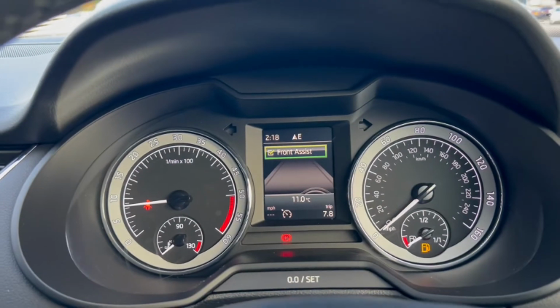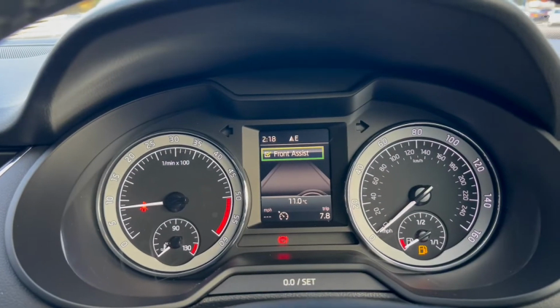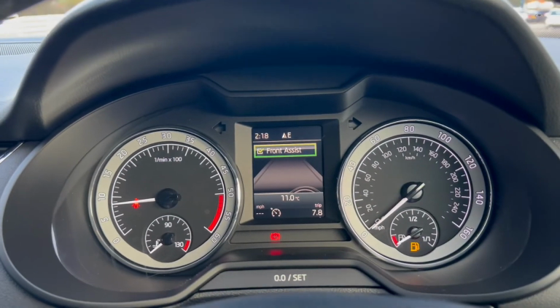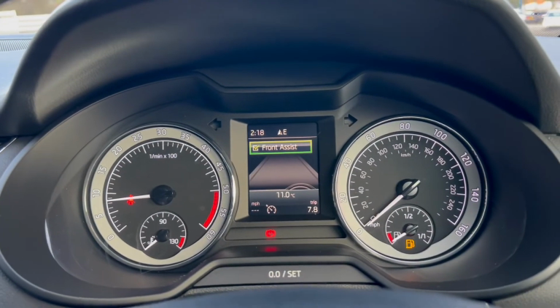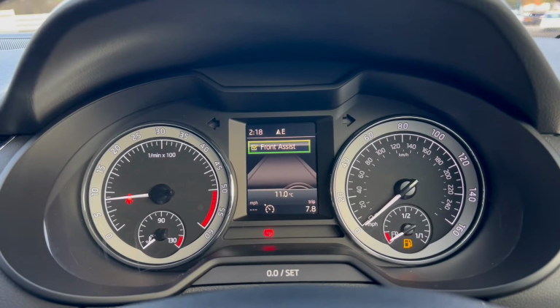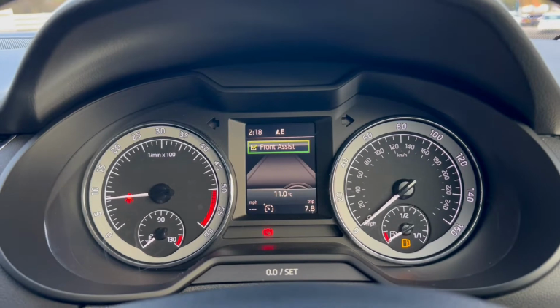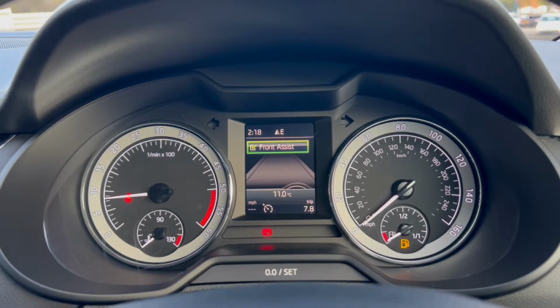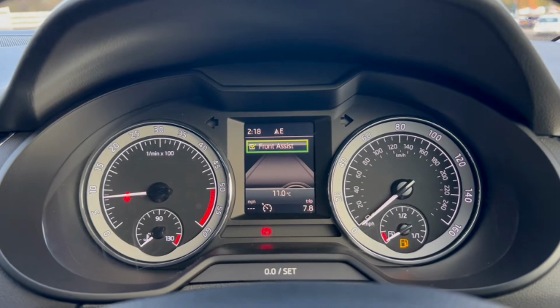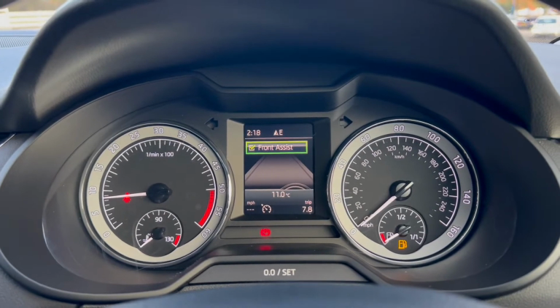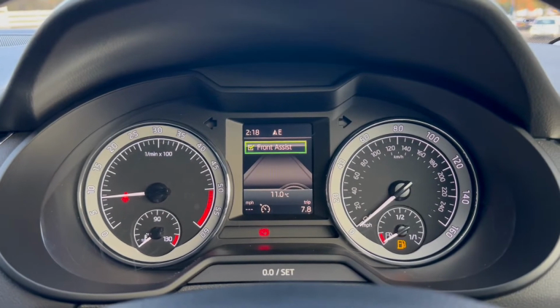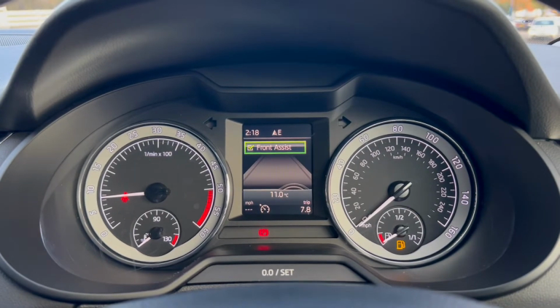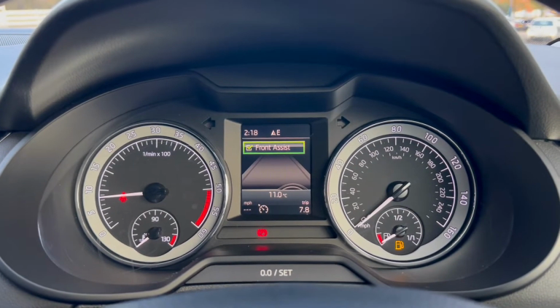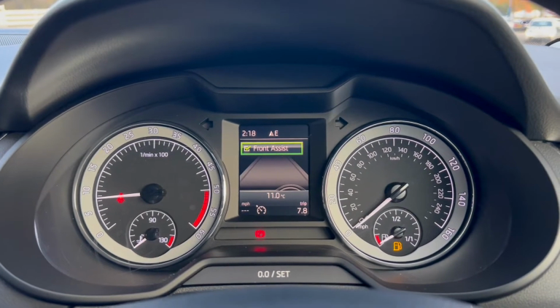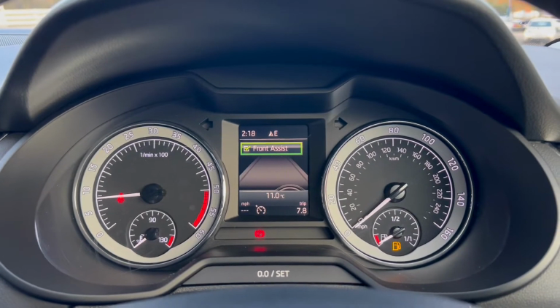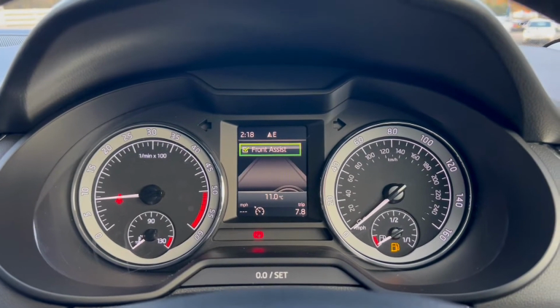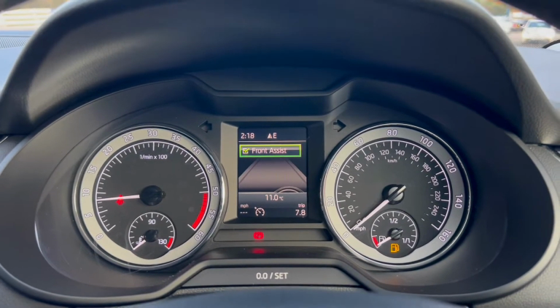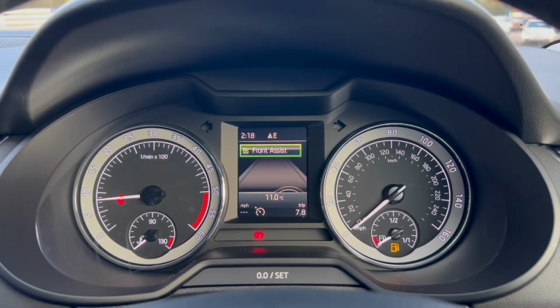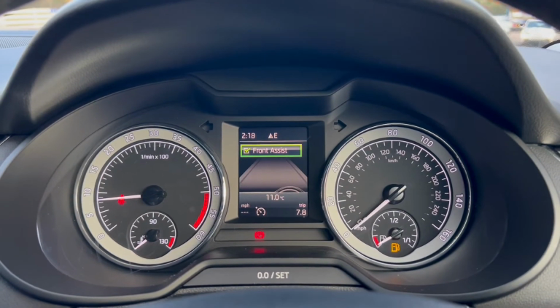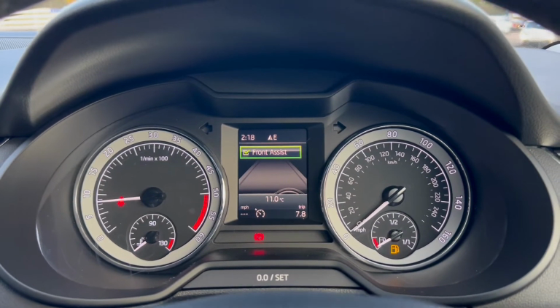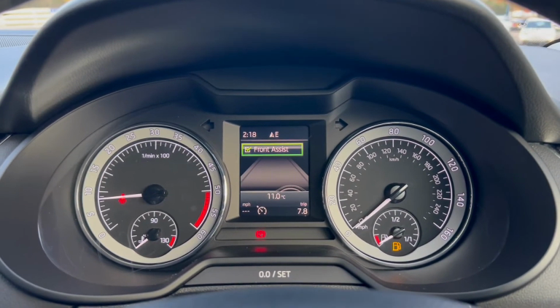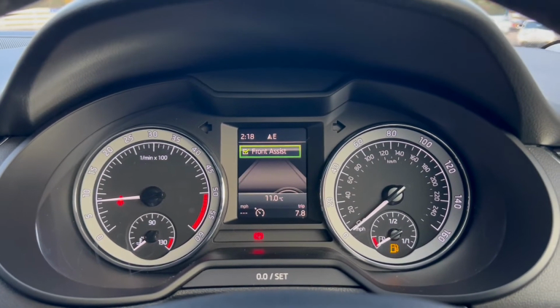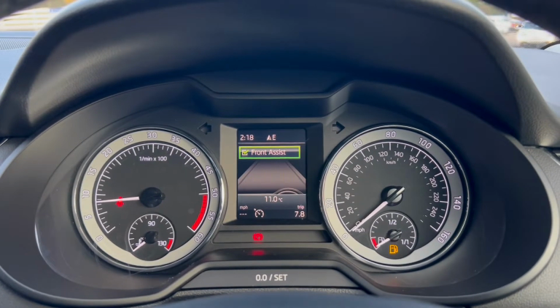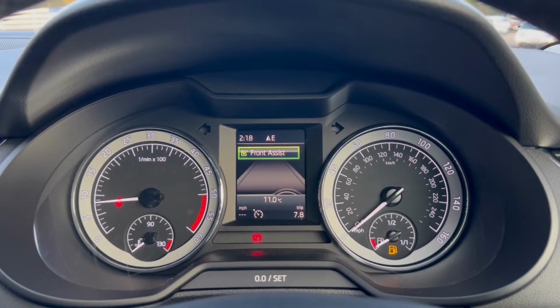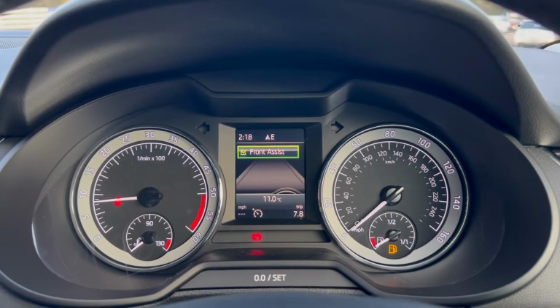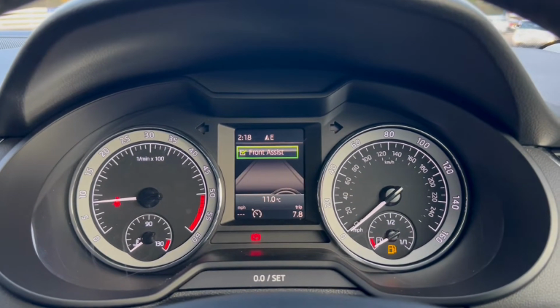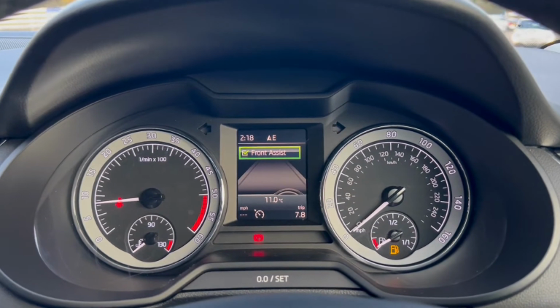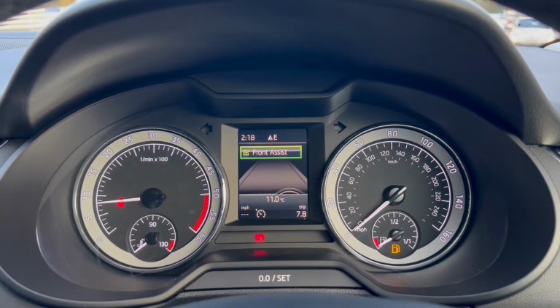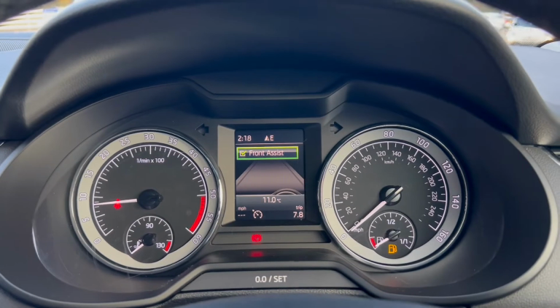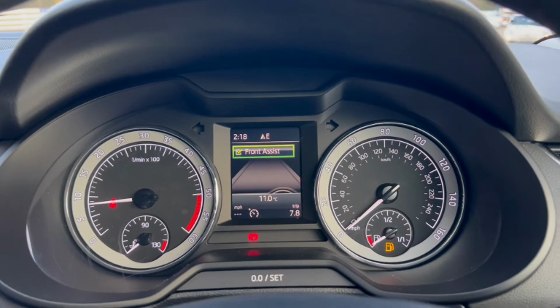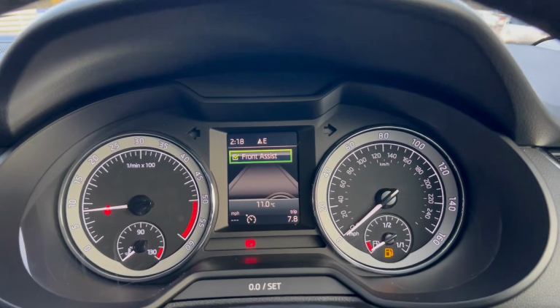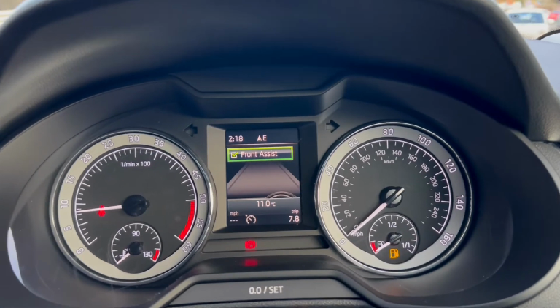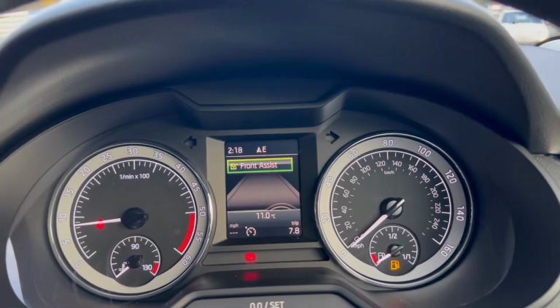Up onto the dials — on the left-hand side you have the rev counter and temperature gauge, heads-up display in the middle, with the miles per hour and fuel gauge on the right.